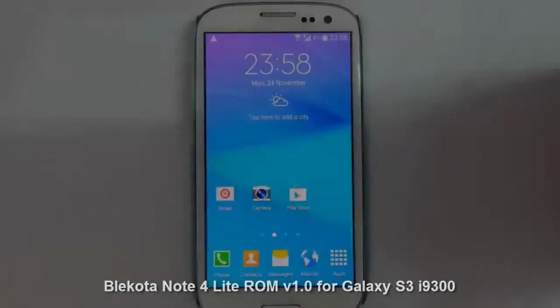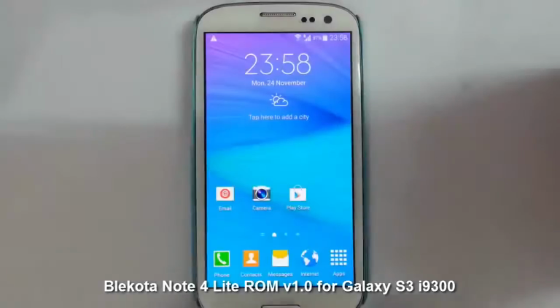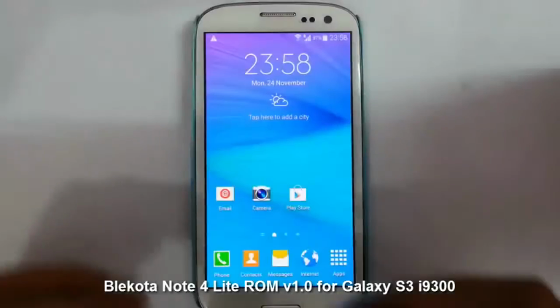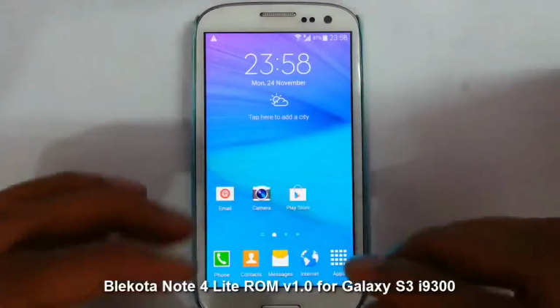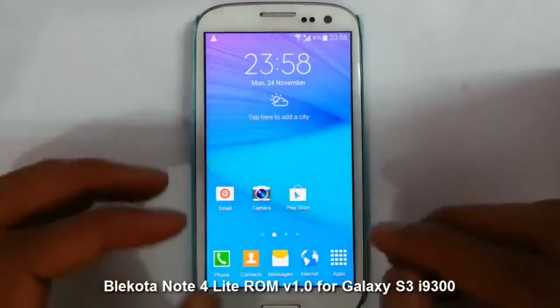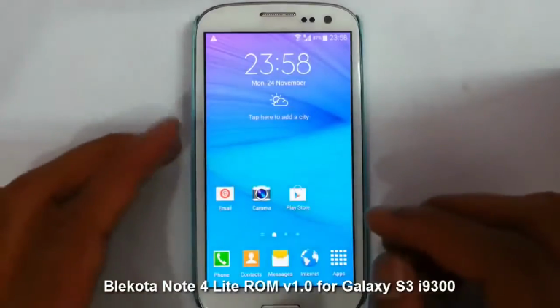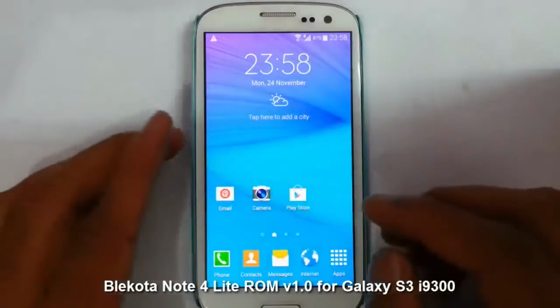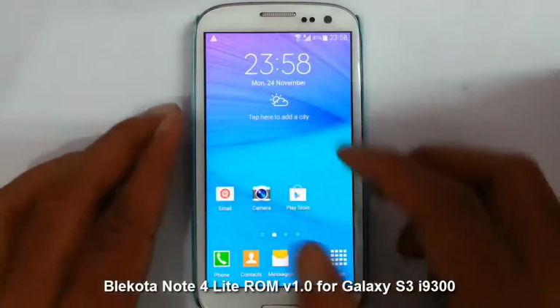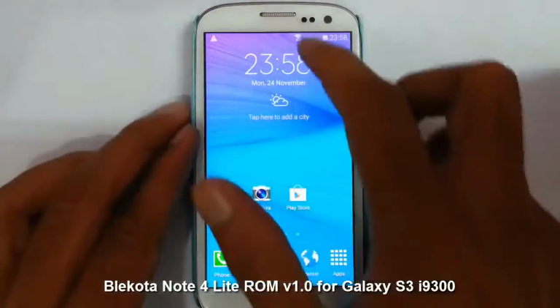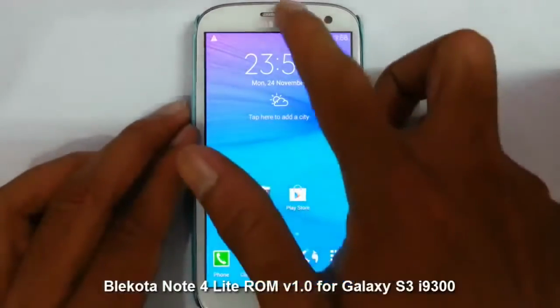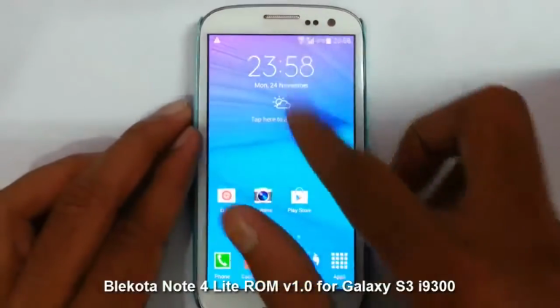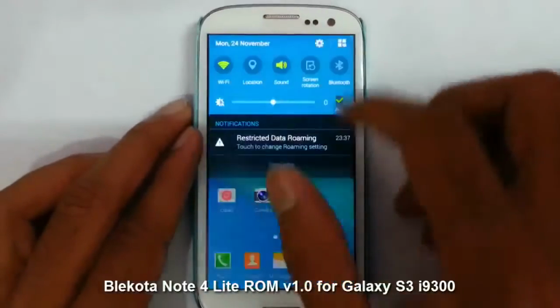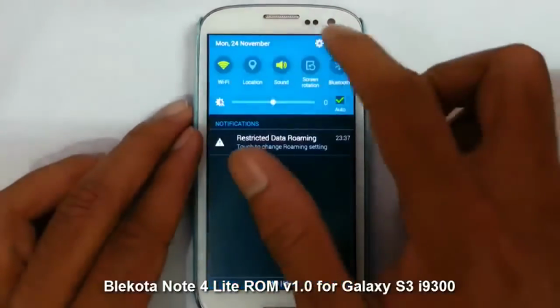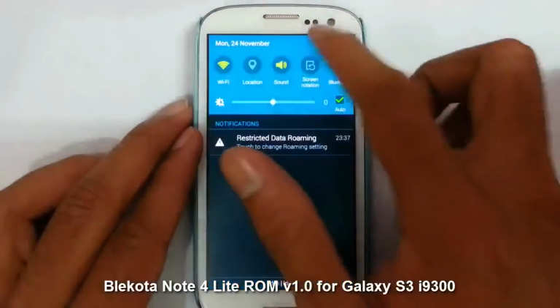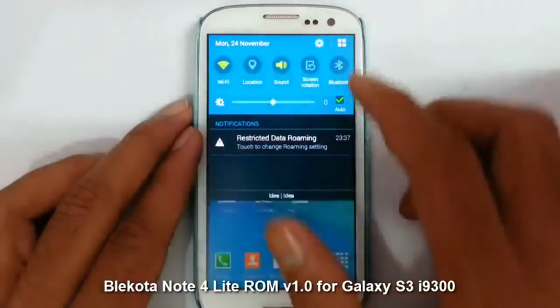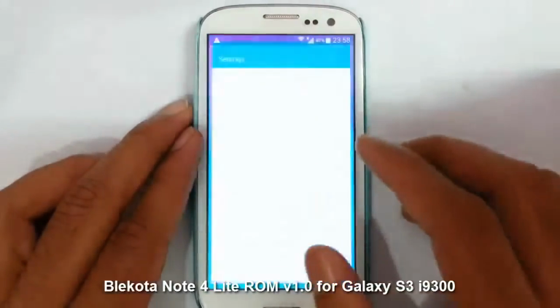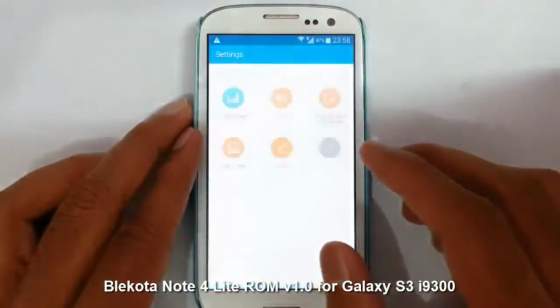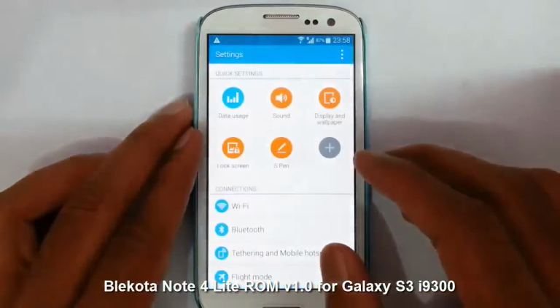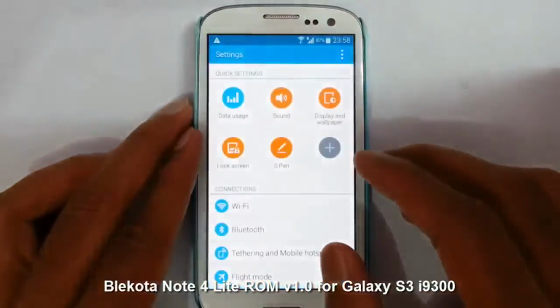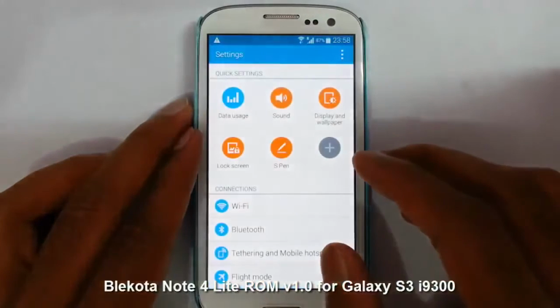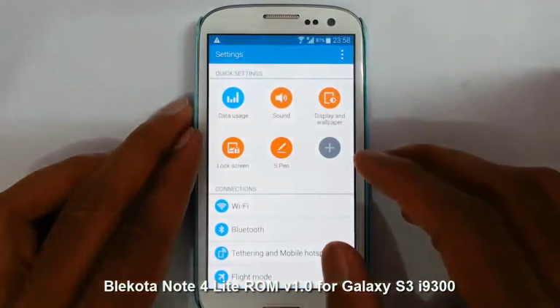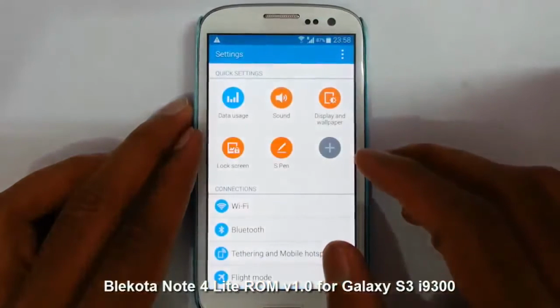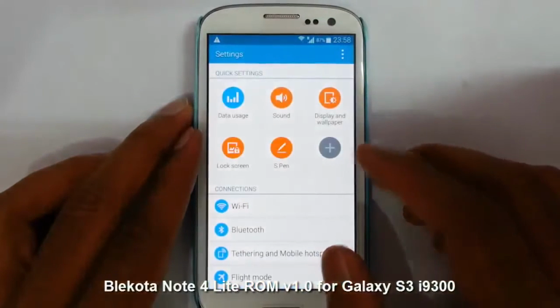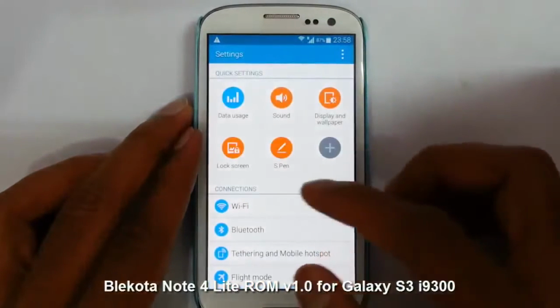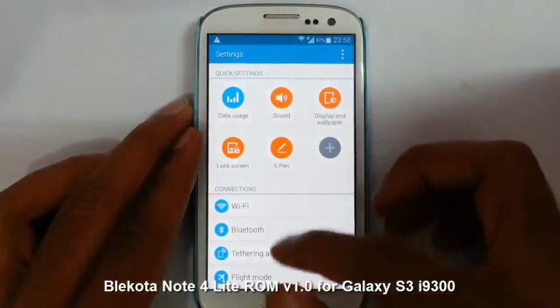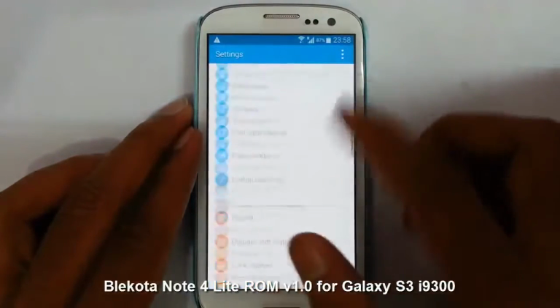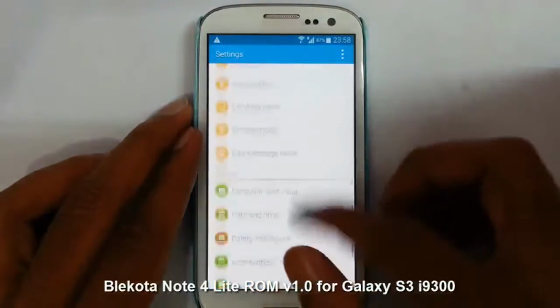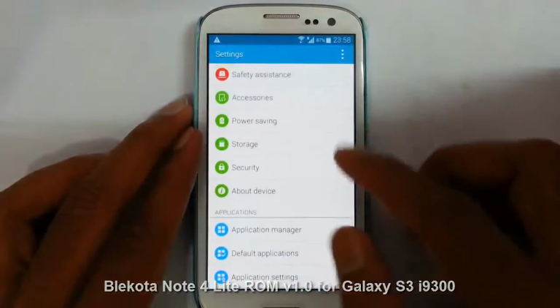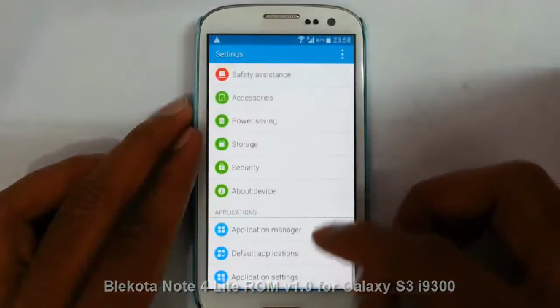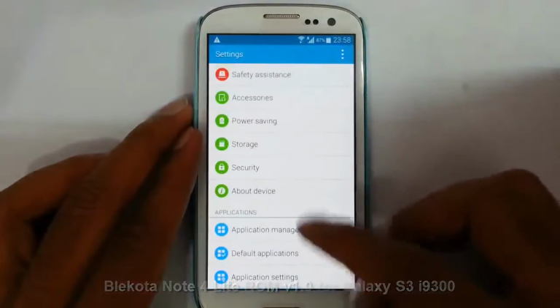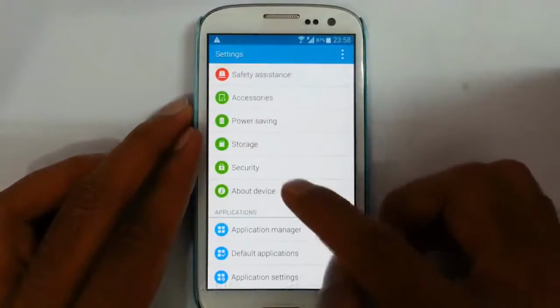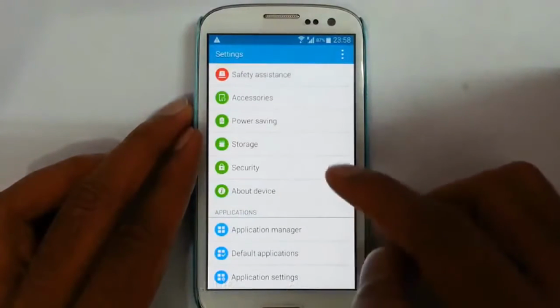Hello YouTube. In this video I am going to review the BlackOtta Note 4 Lite ROM for your Samsung Galaxy S3 9900.